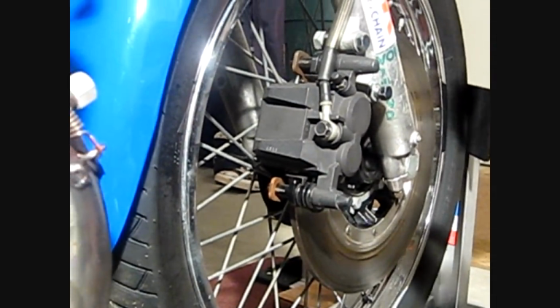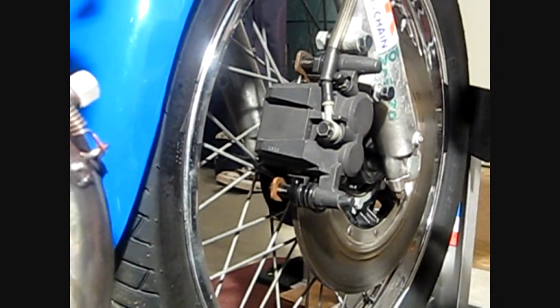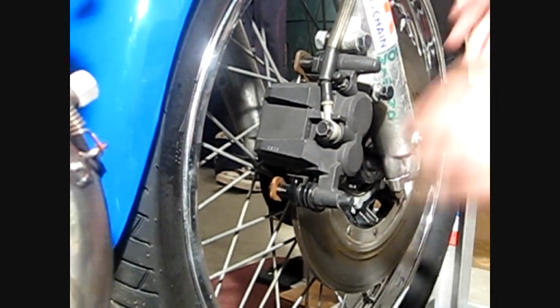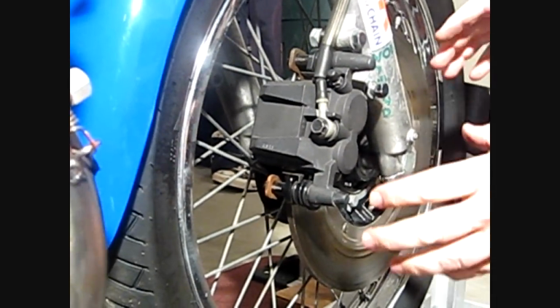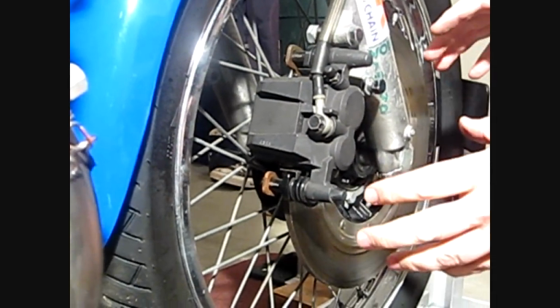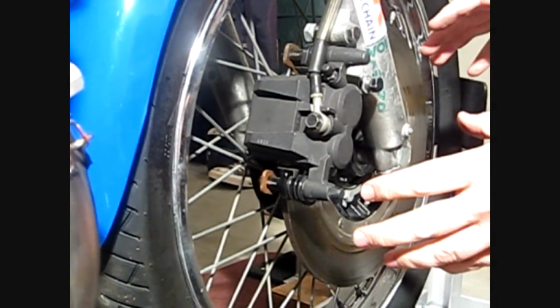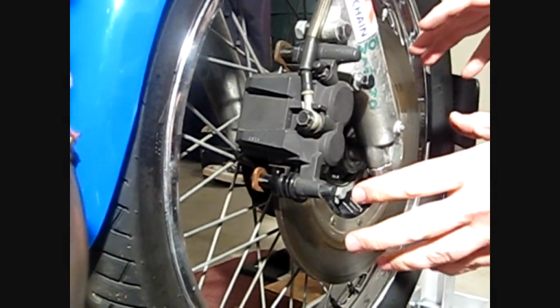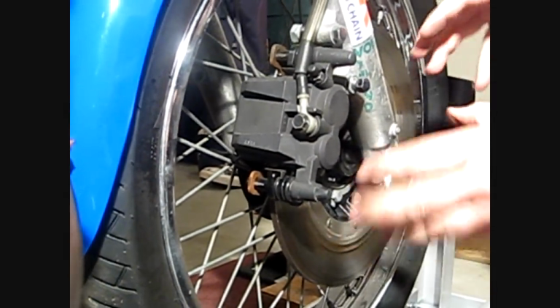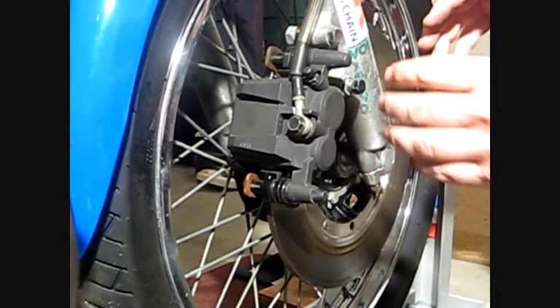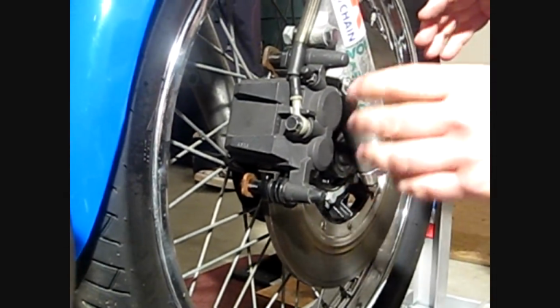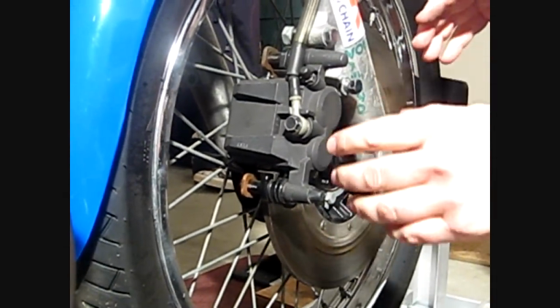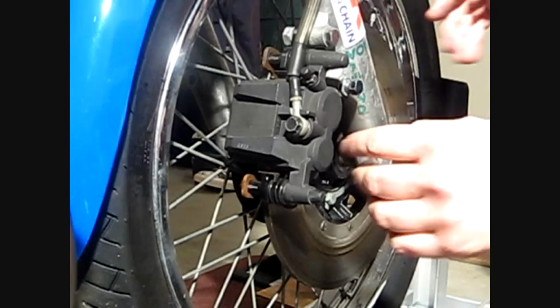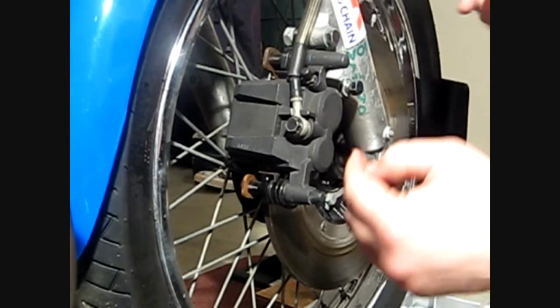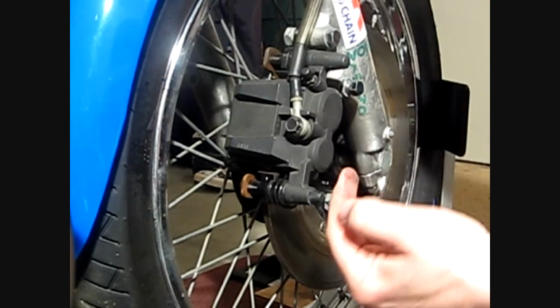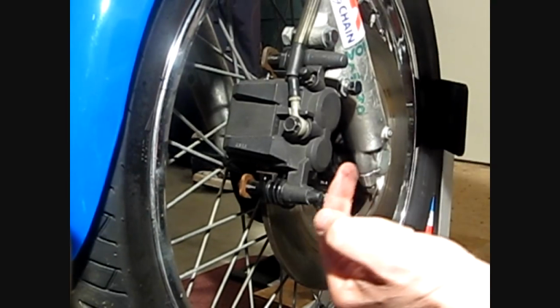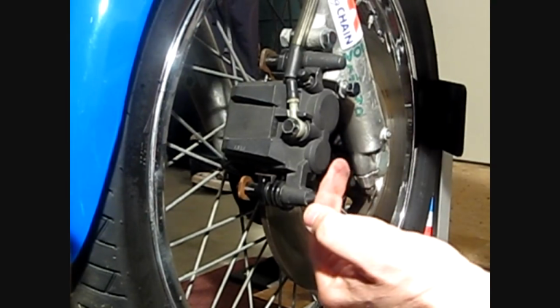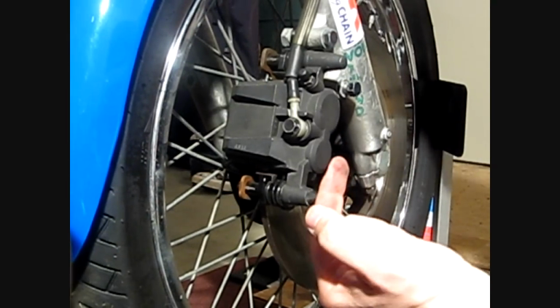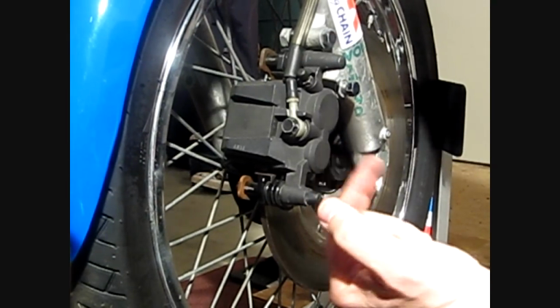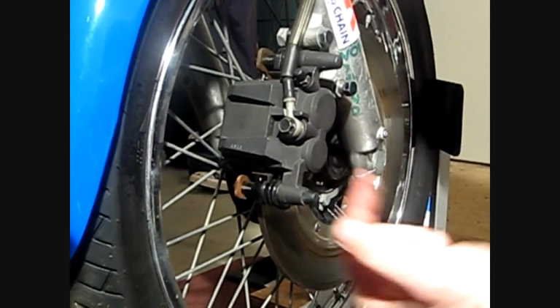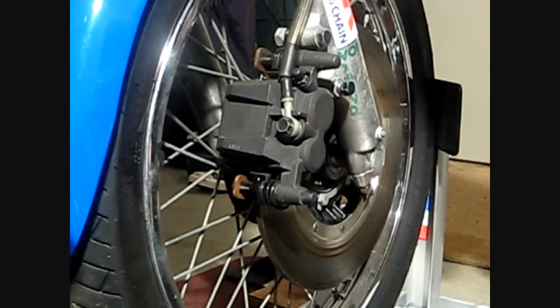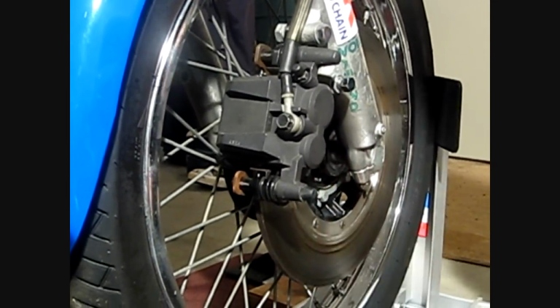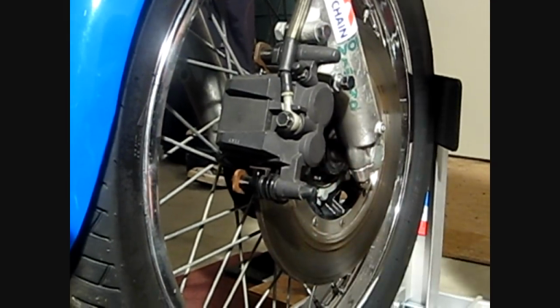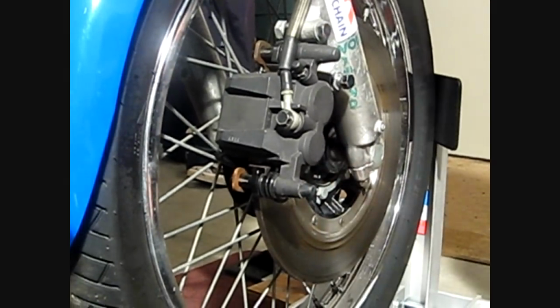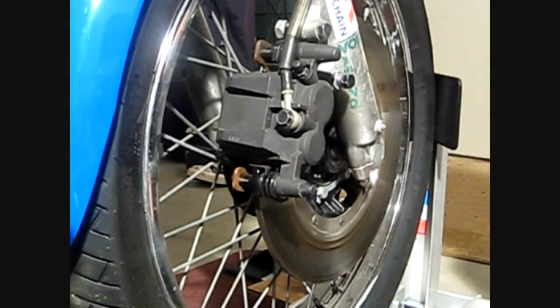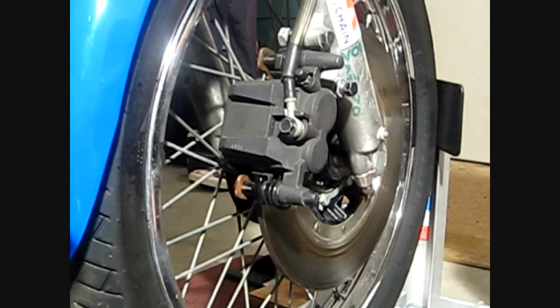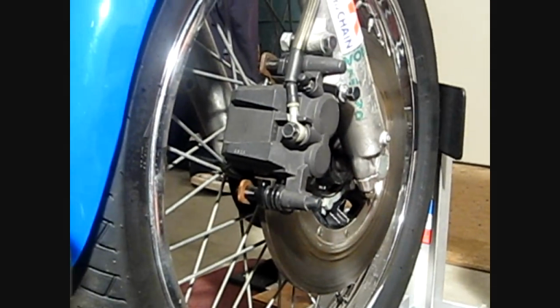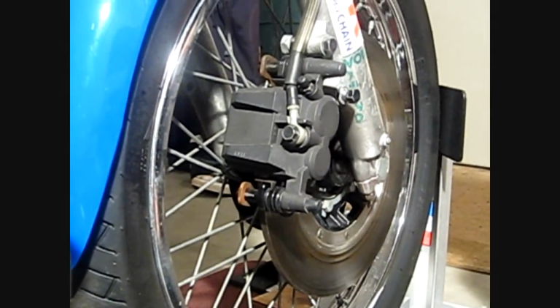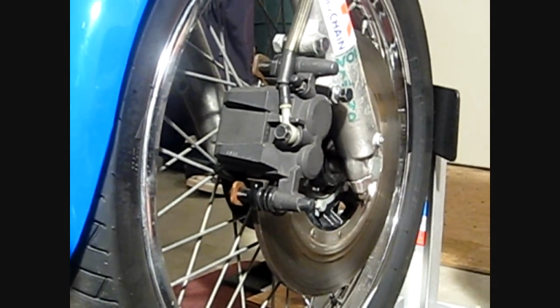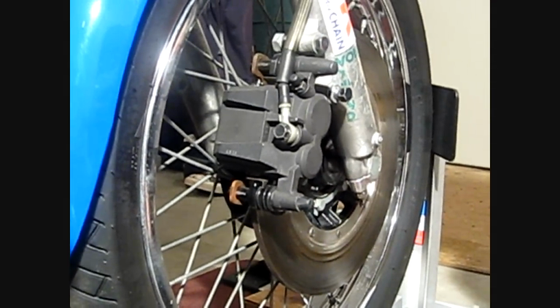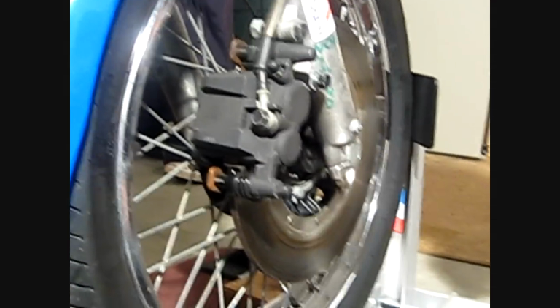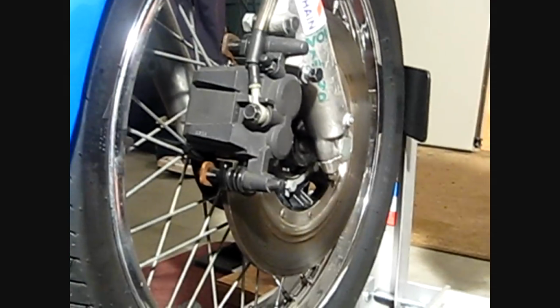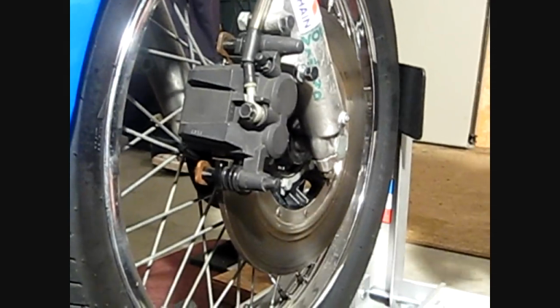But if worse comes to worst, you can just go ahead and take a little bit of metal off with a grinder and you should be good to go.